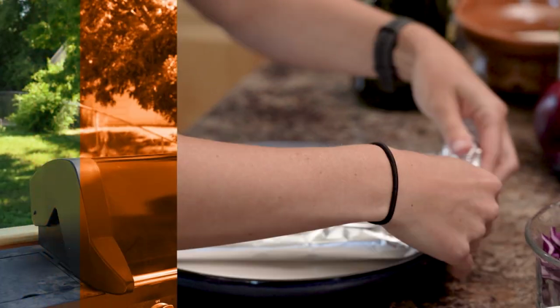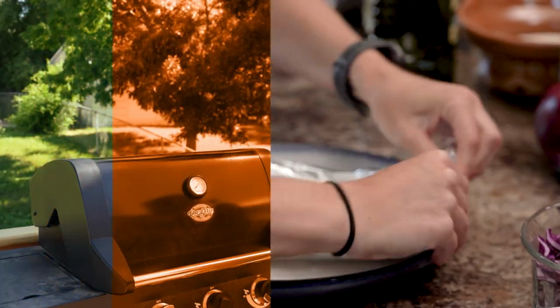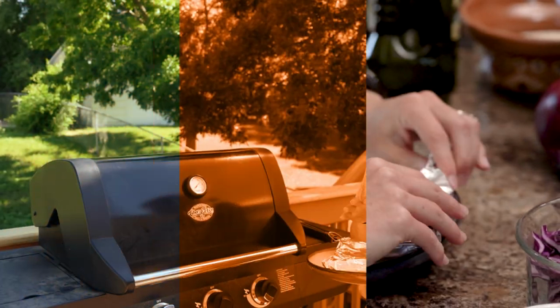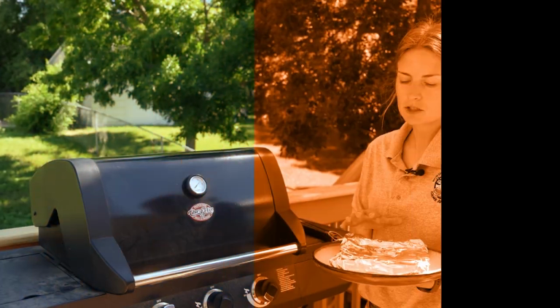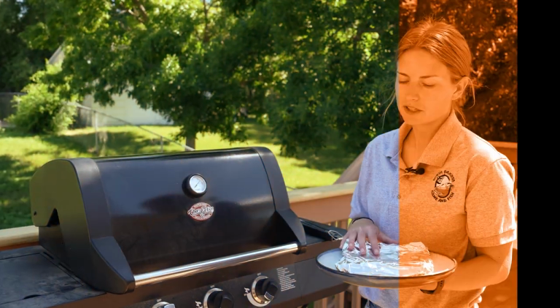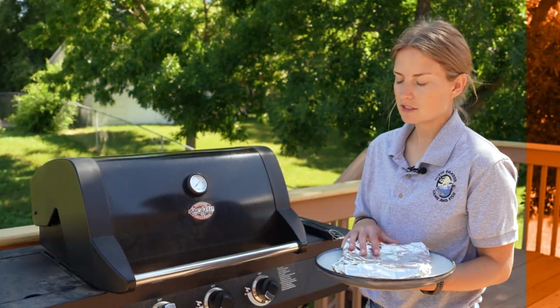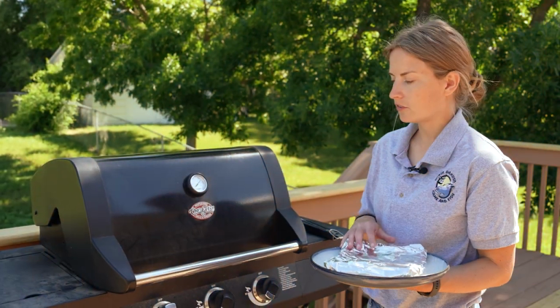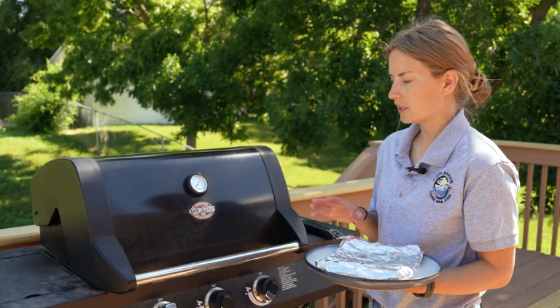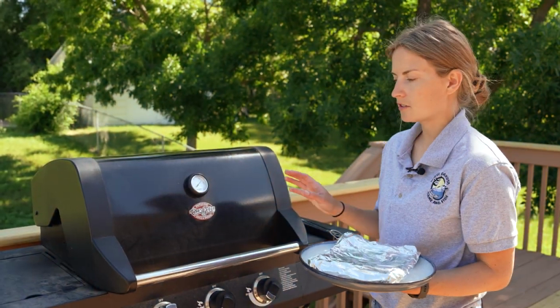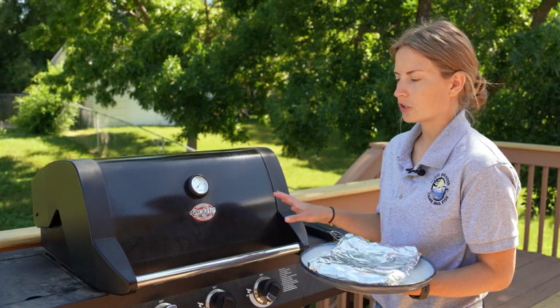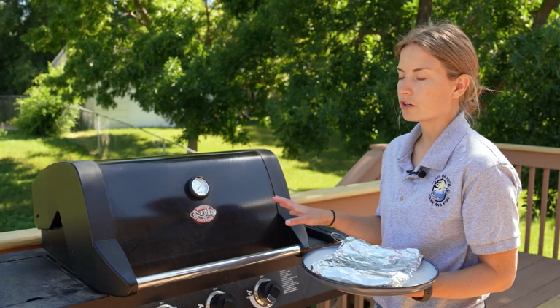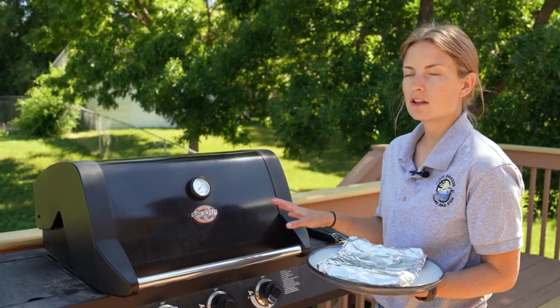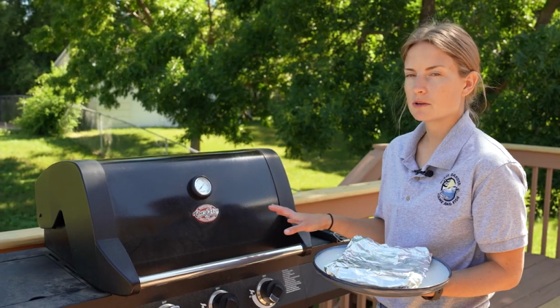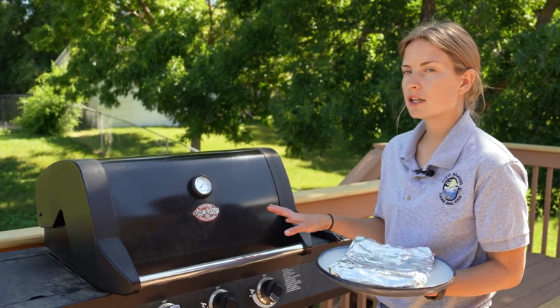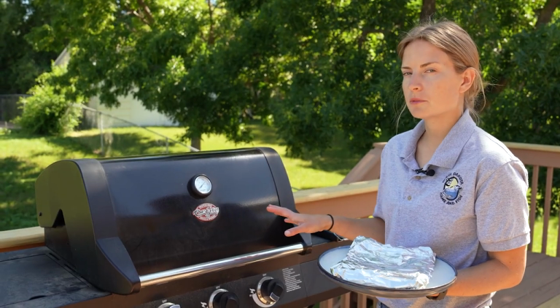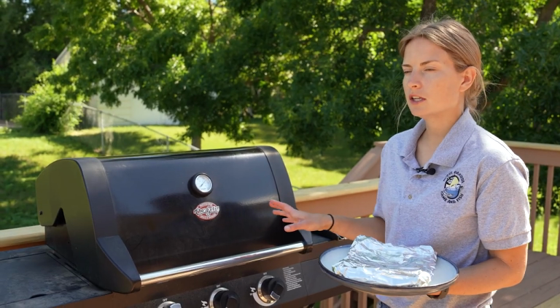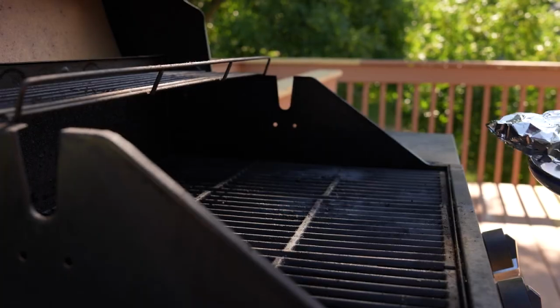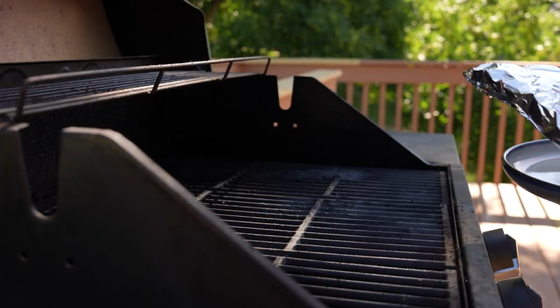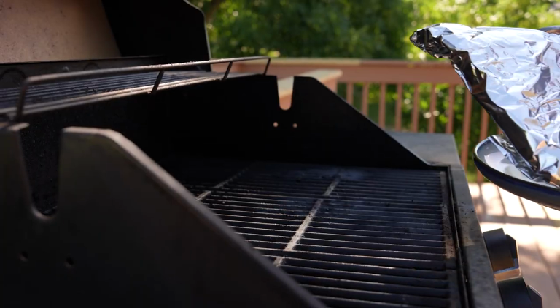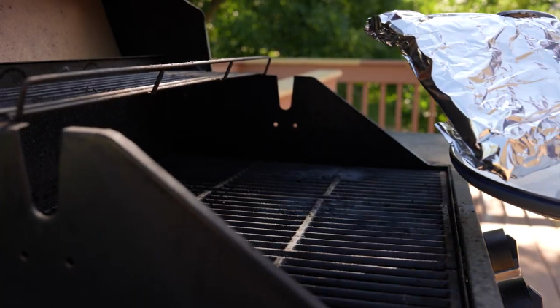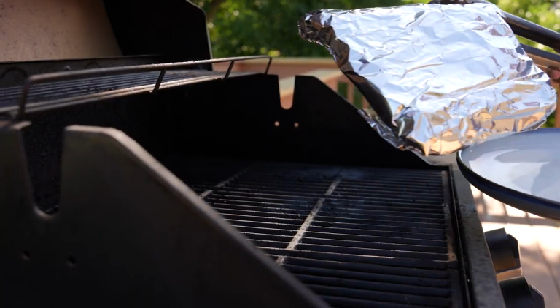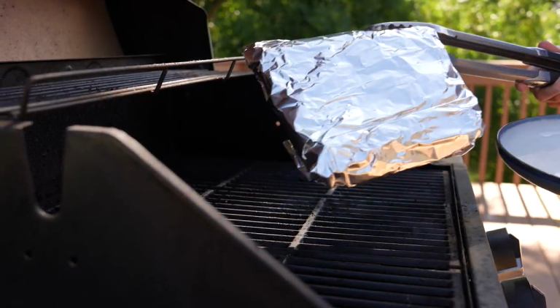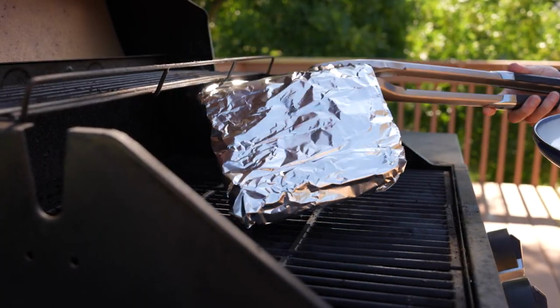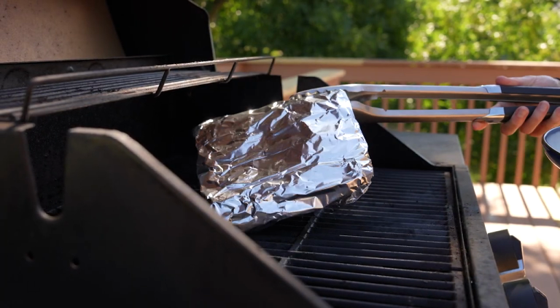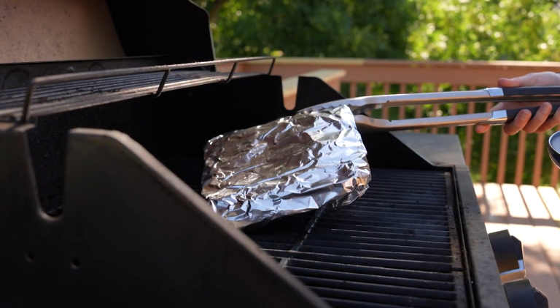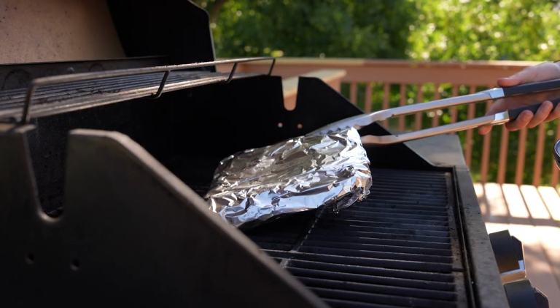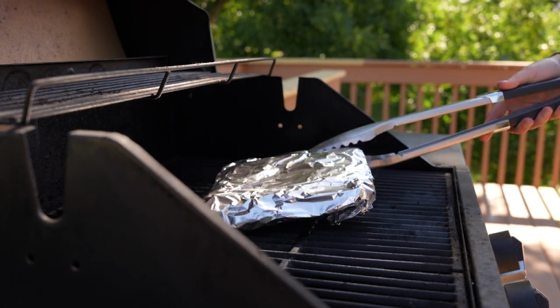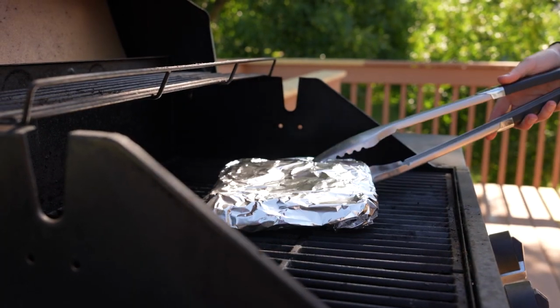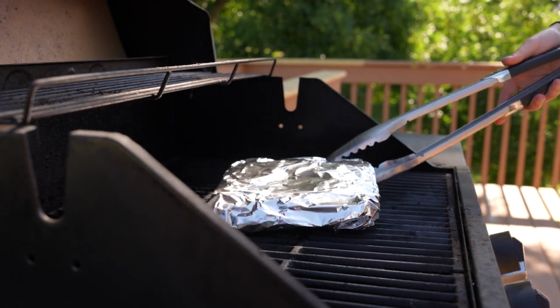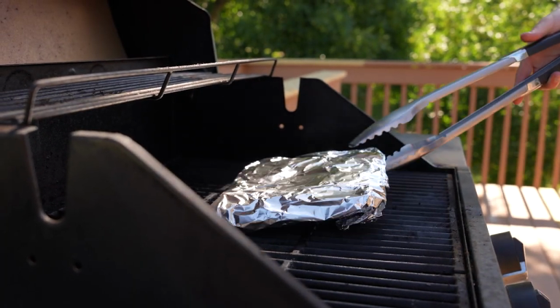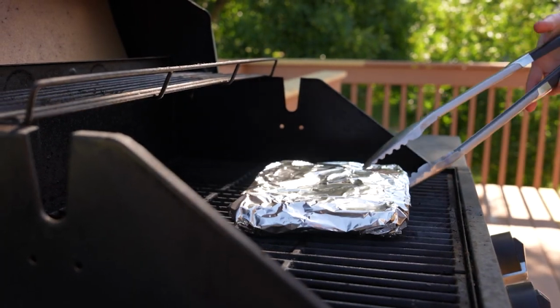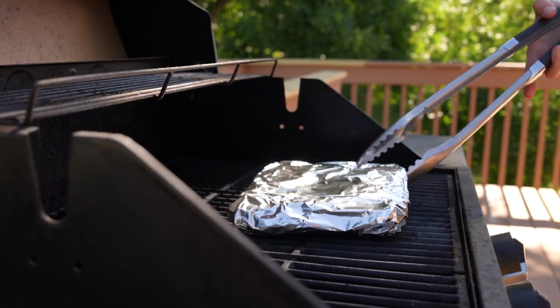We're going to place these fillets on the grill on medium heat for about 10 to 12 minutes, and we are going to flip them halfway through.